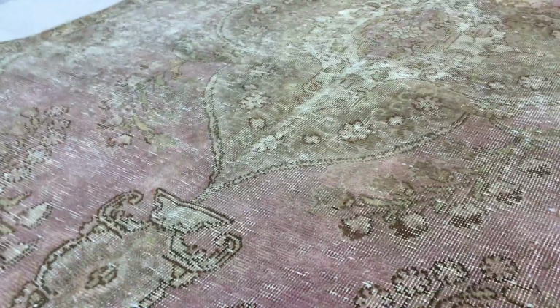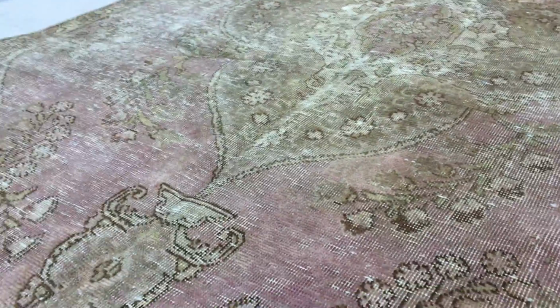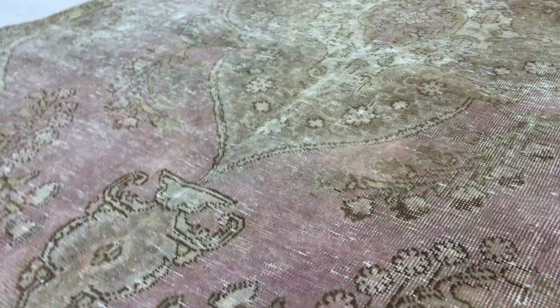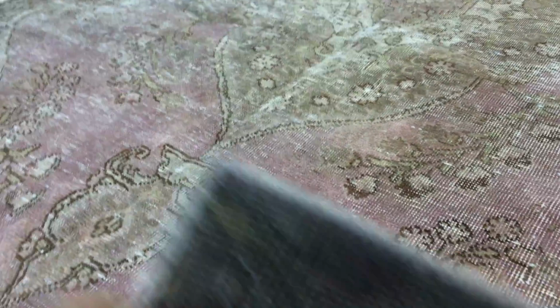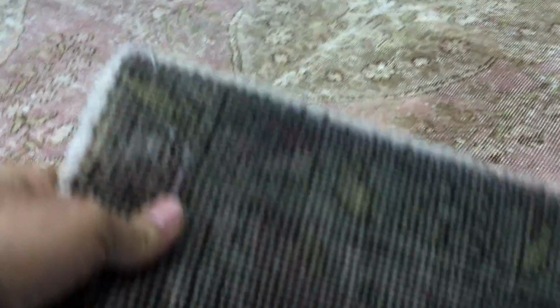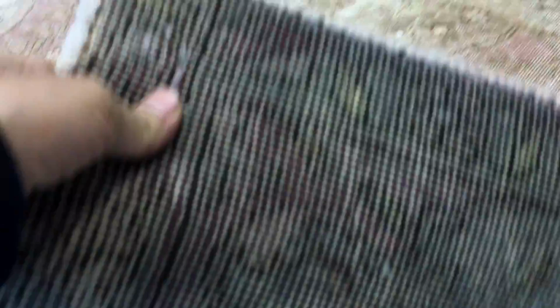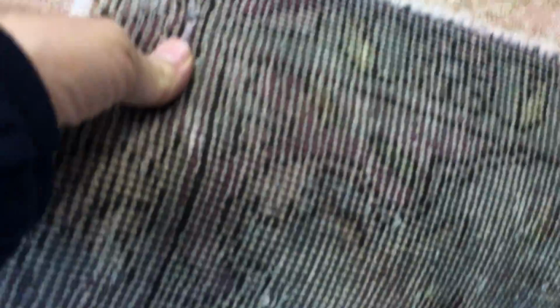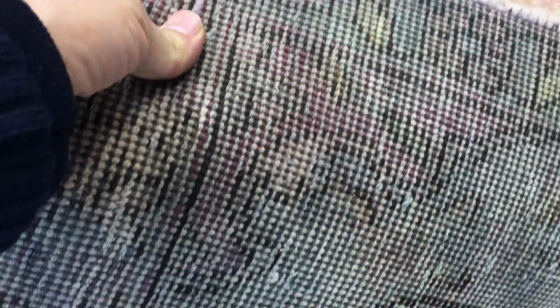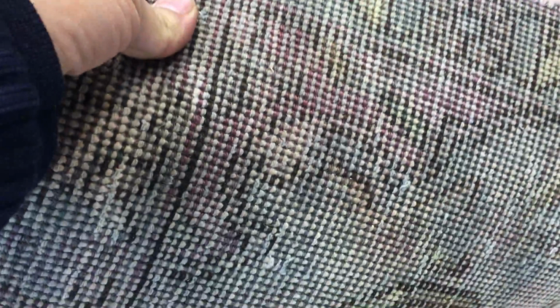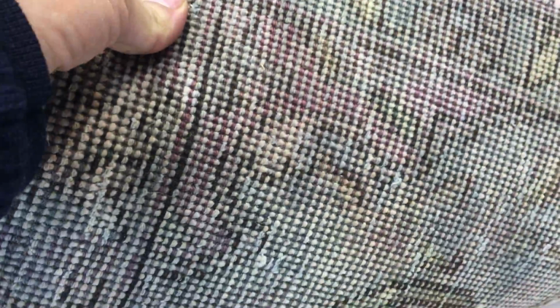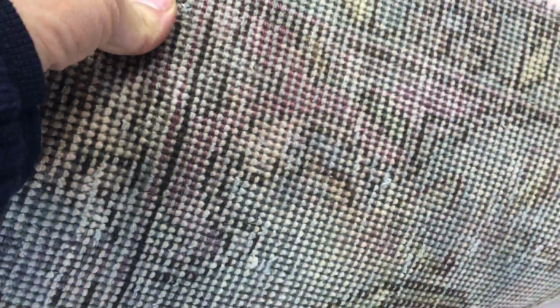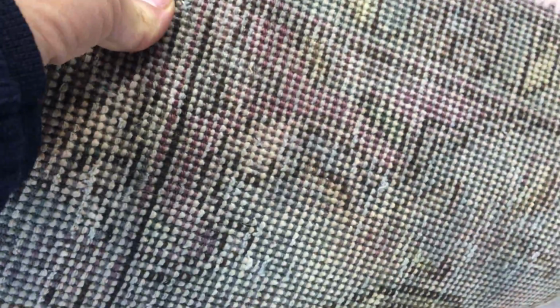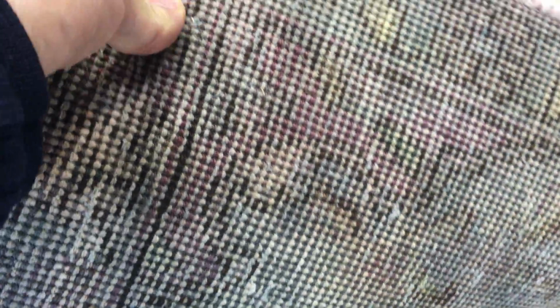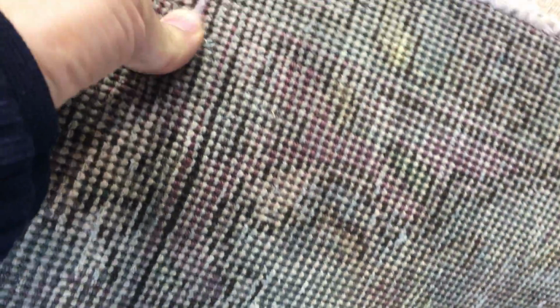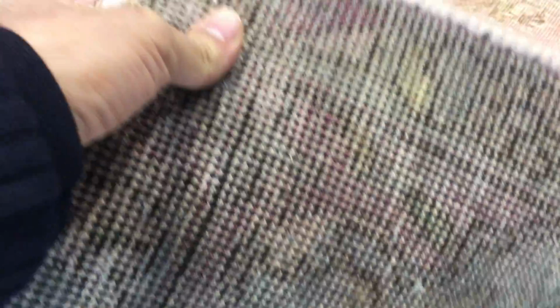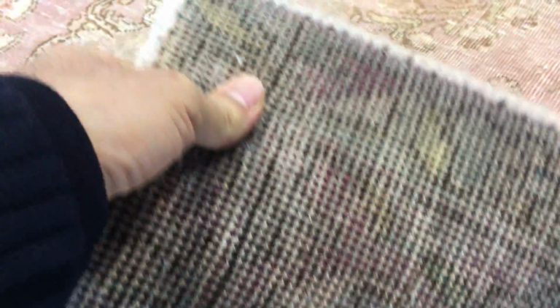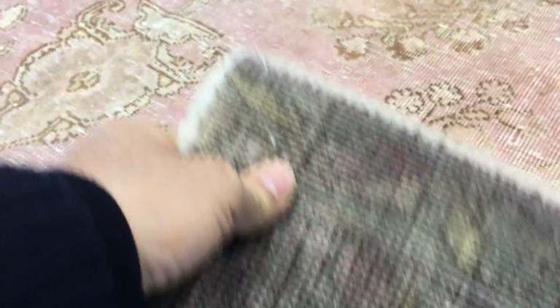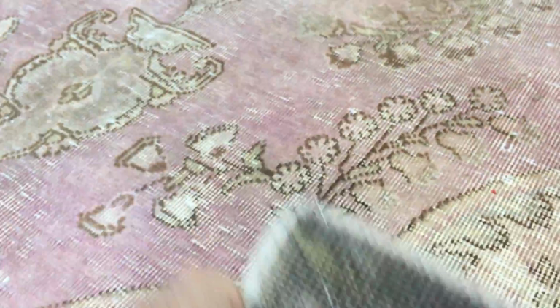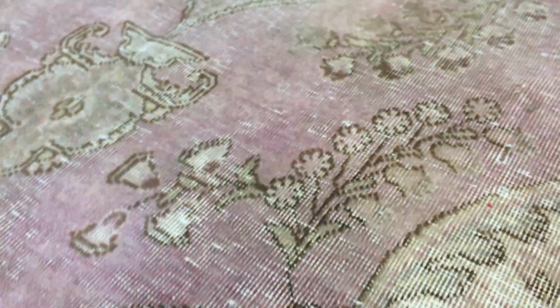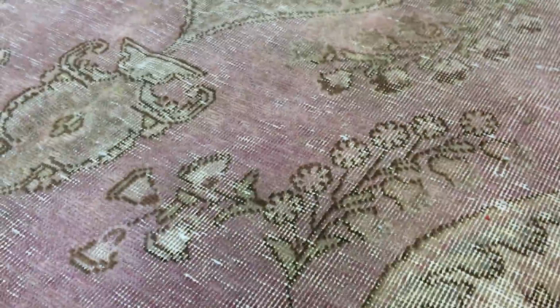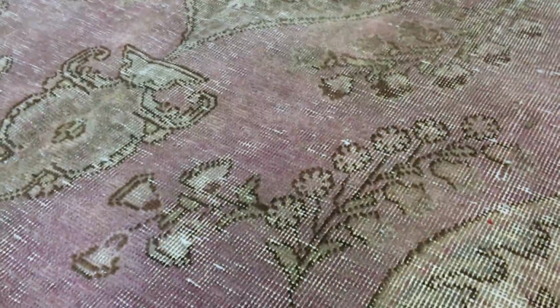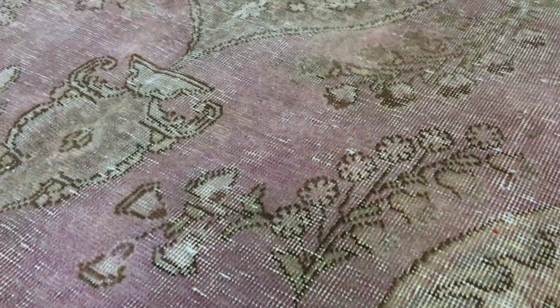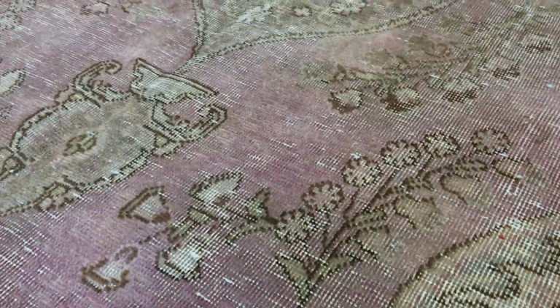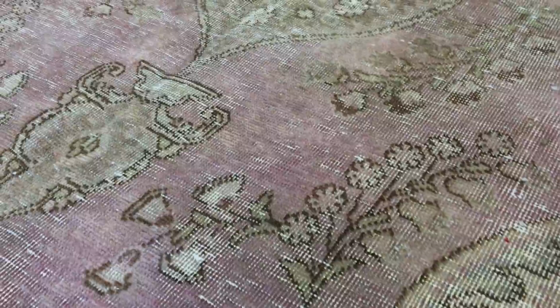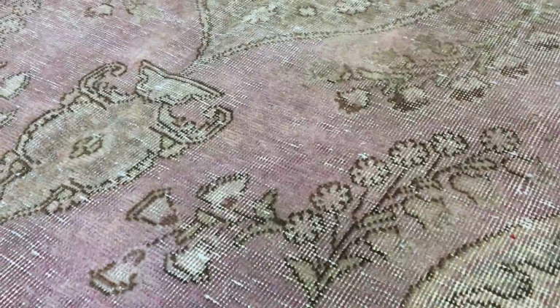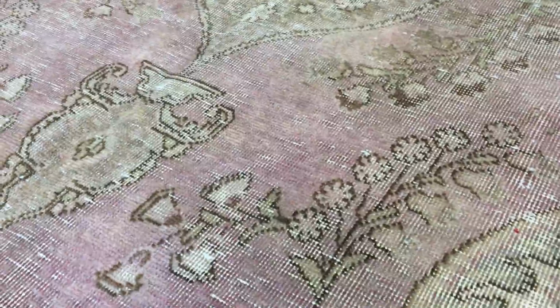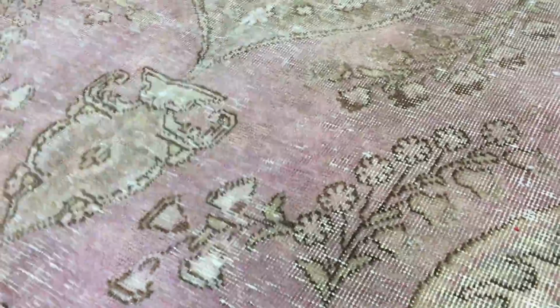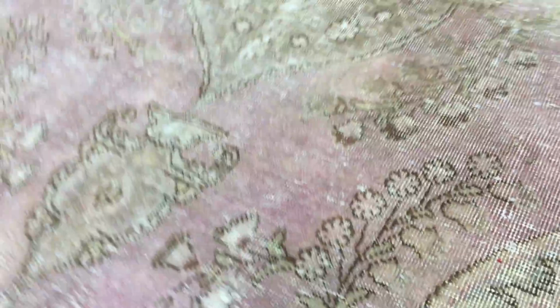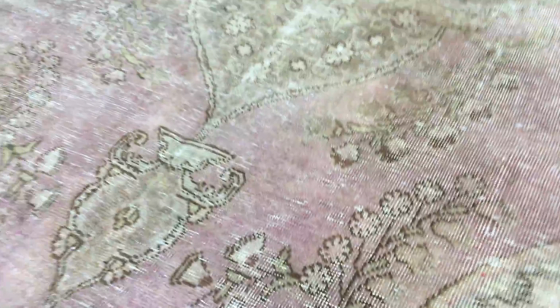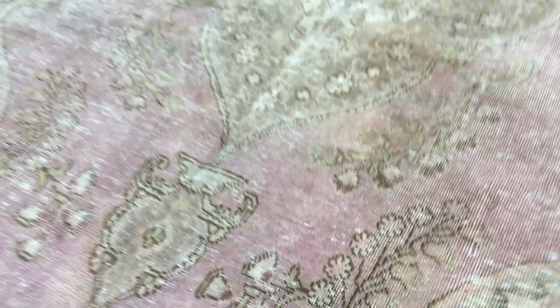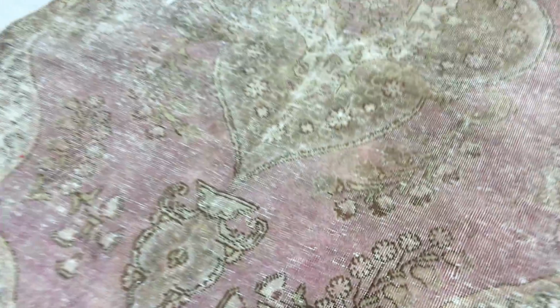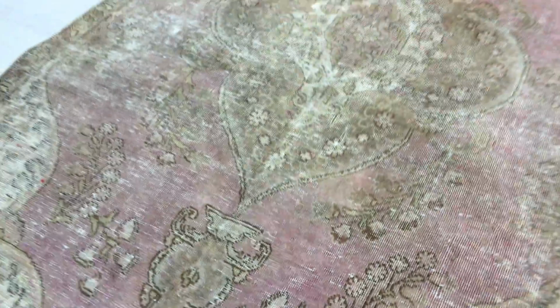On the back you can see the high quality Persian handmade knots. These carpets are very easy to clean and maintain.